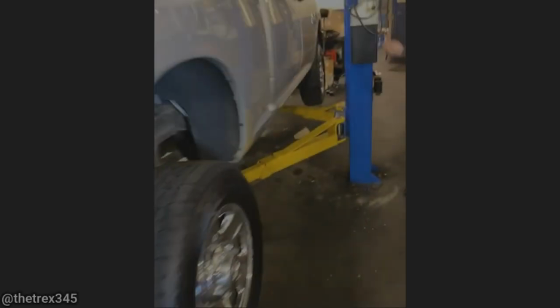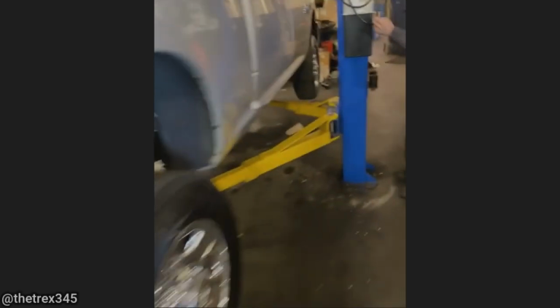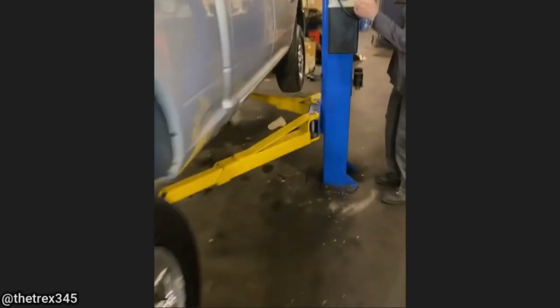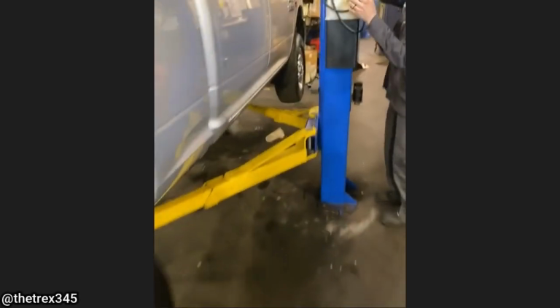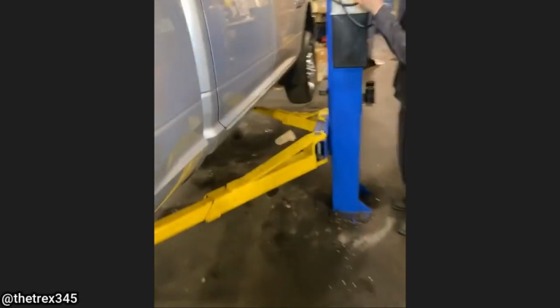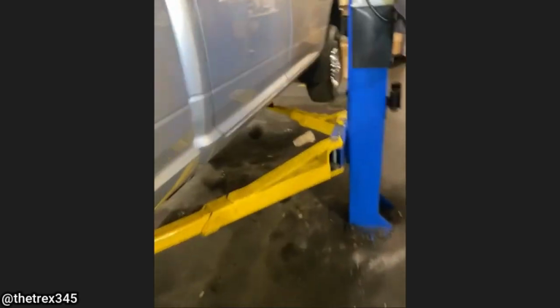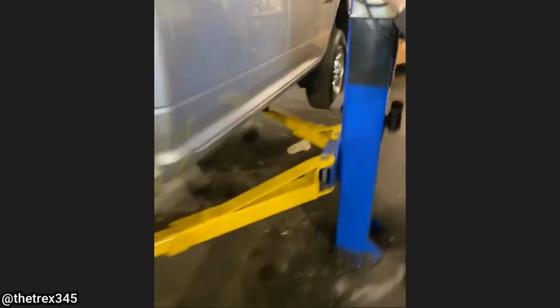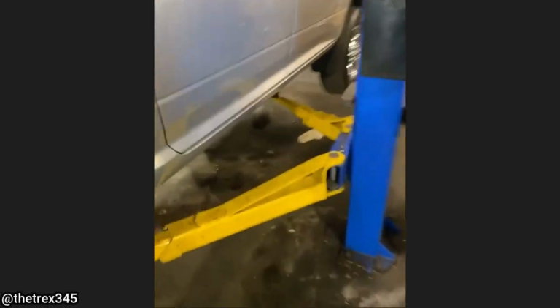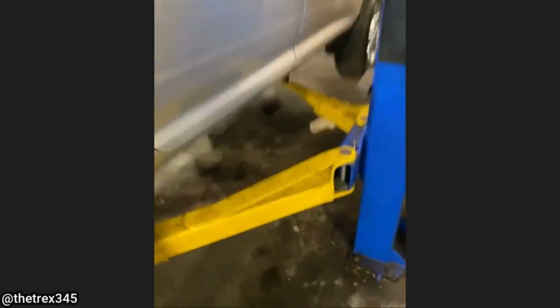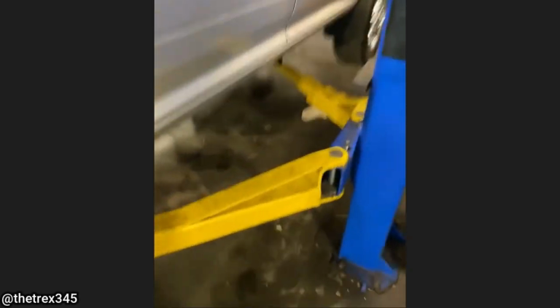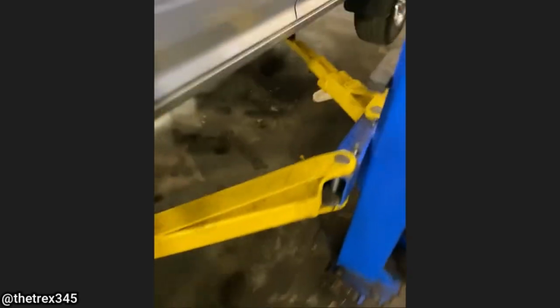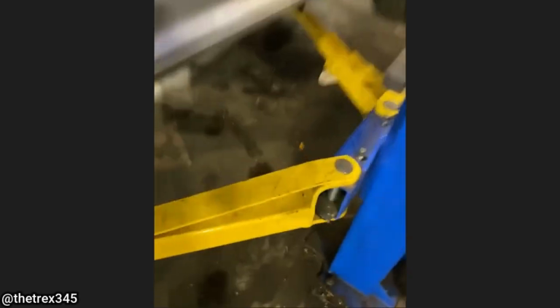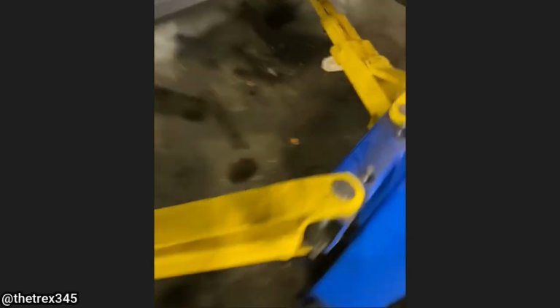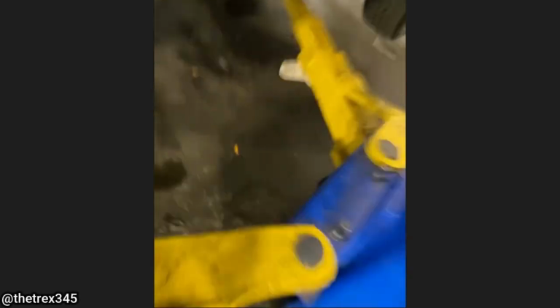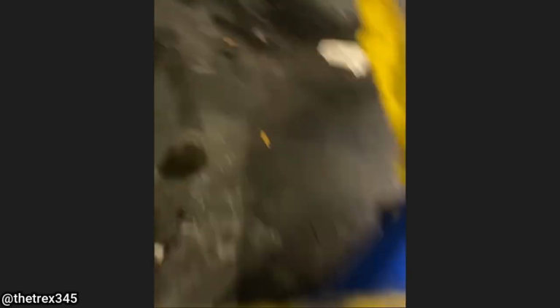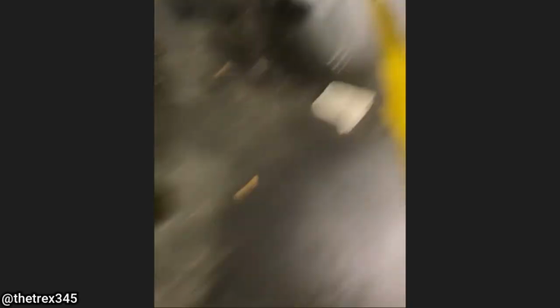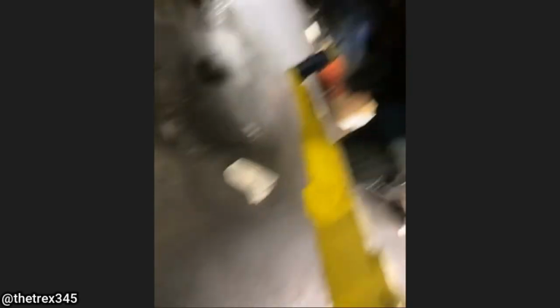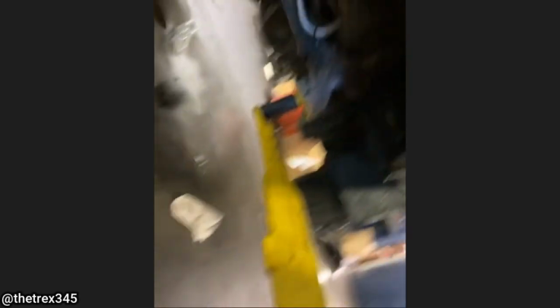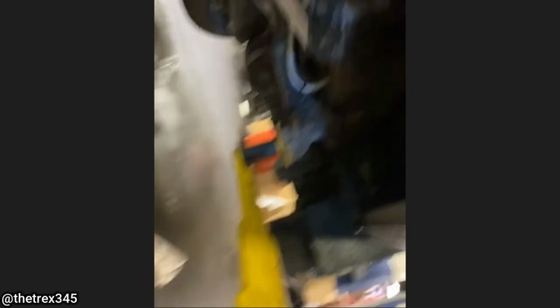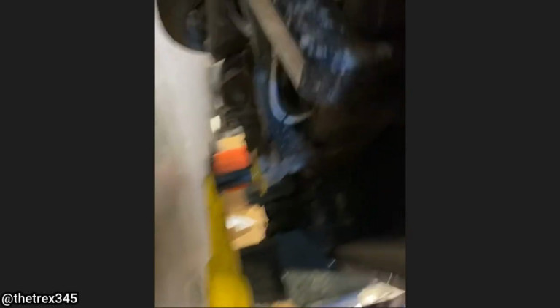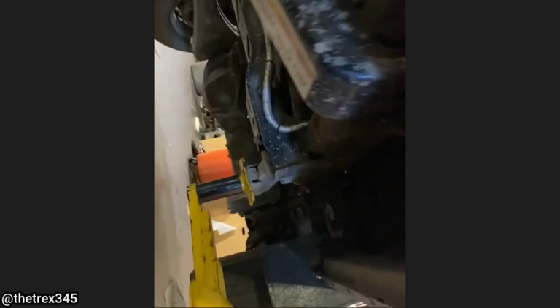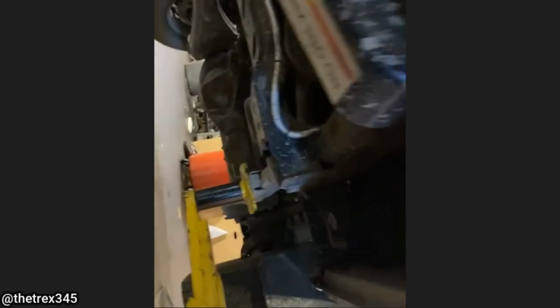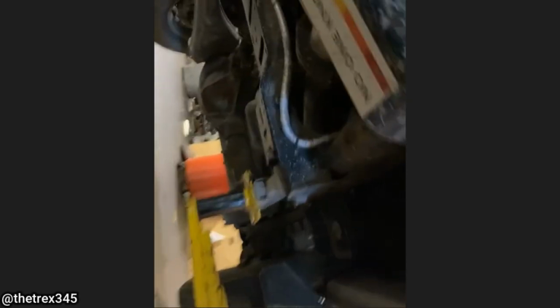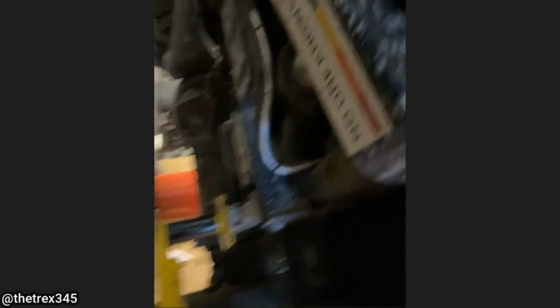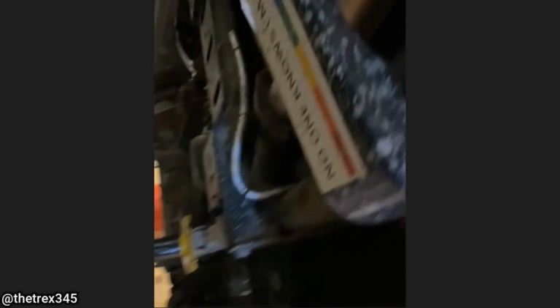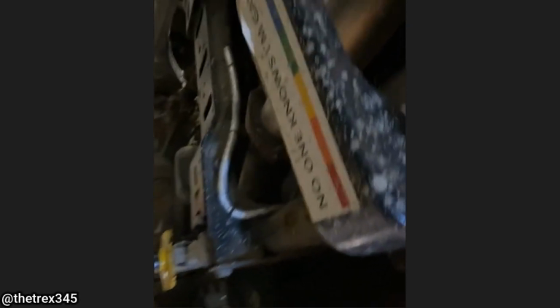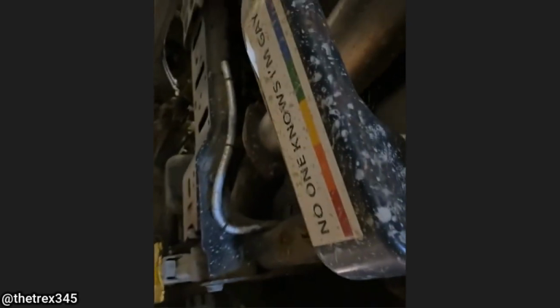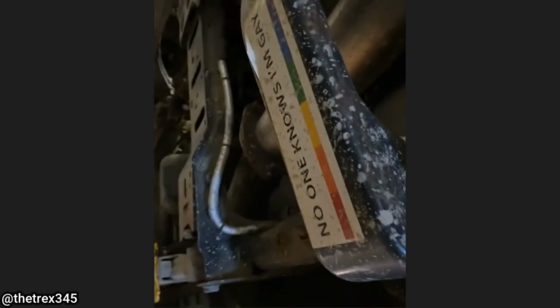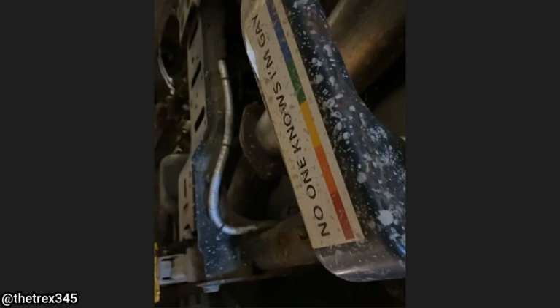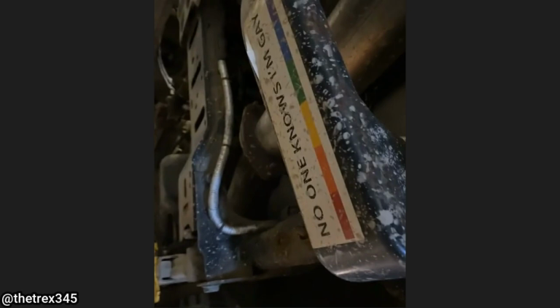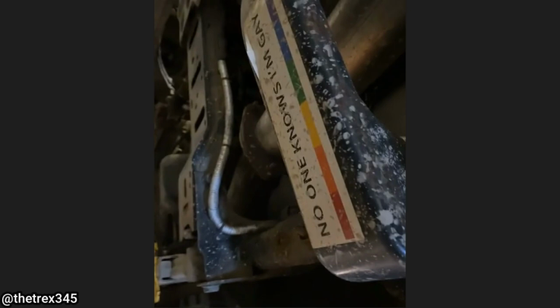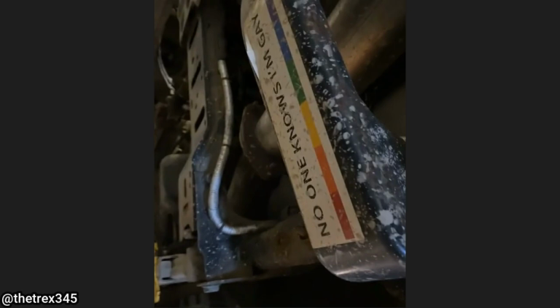A viewer sent in this clip of the sticker he found underneath a customer's Dodge Ram when it came in for a service.